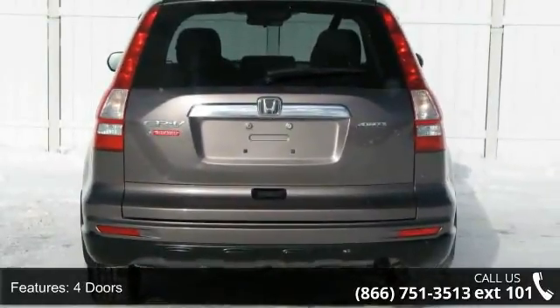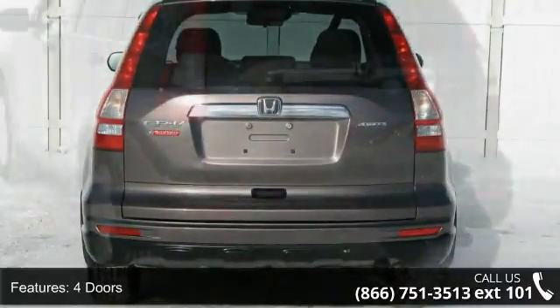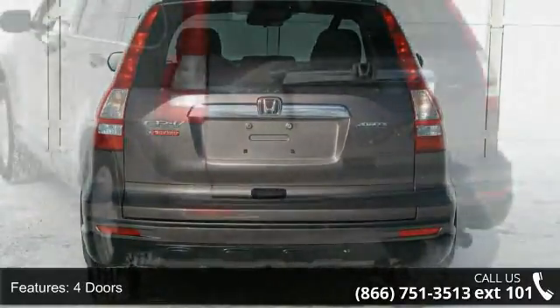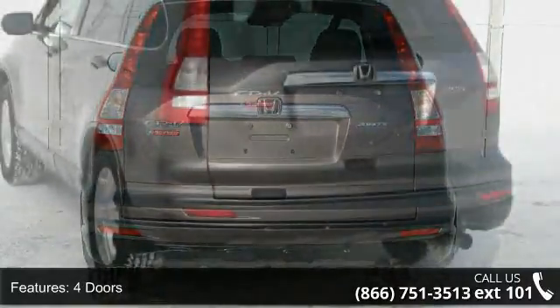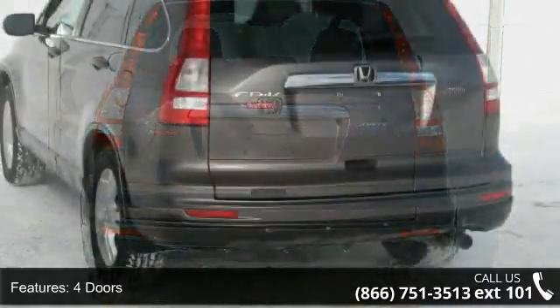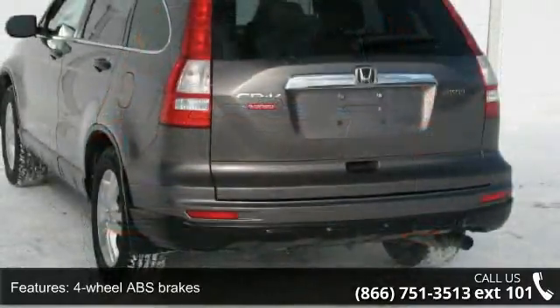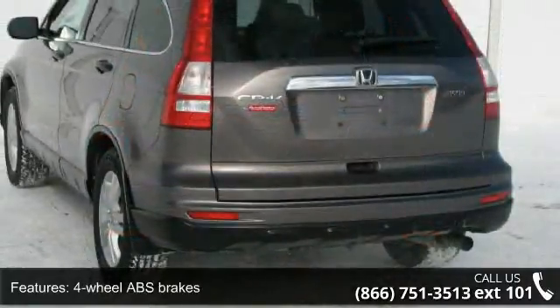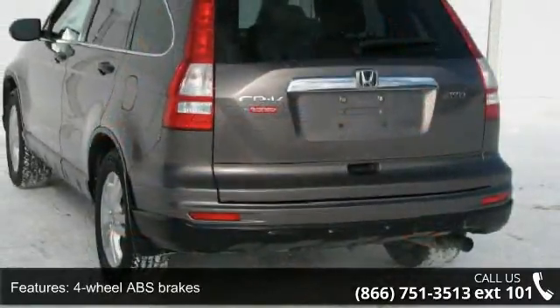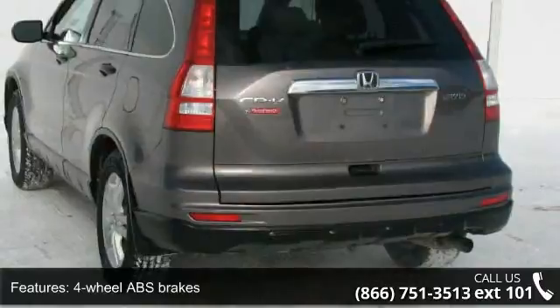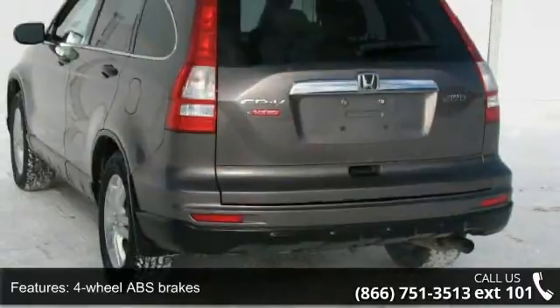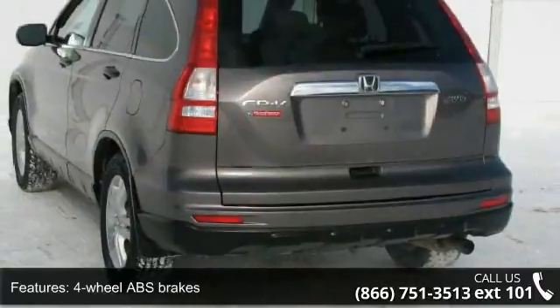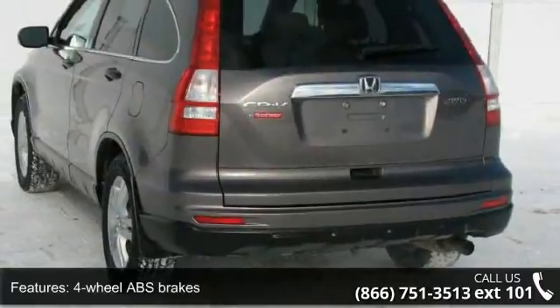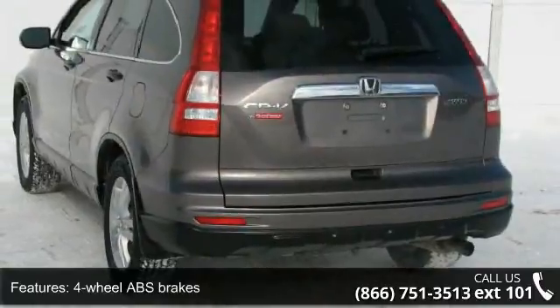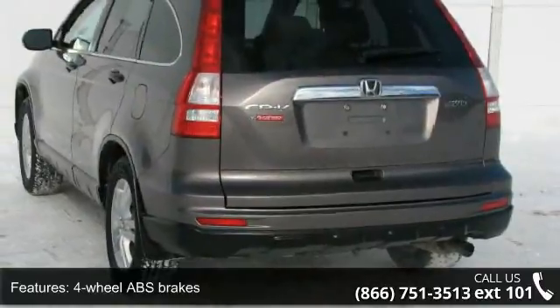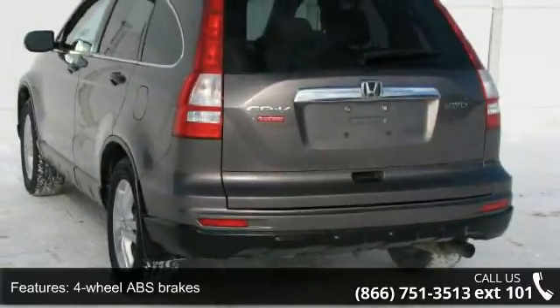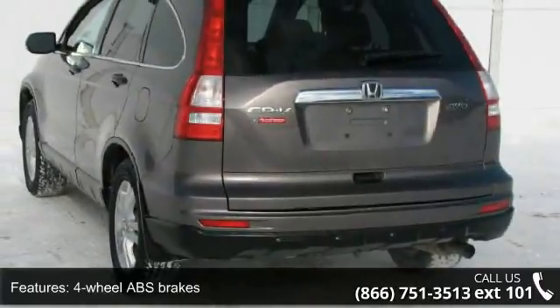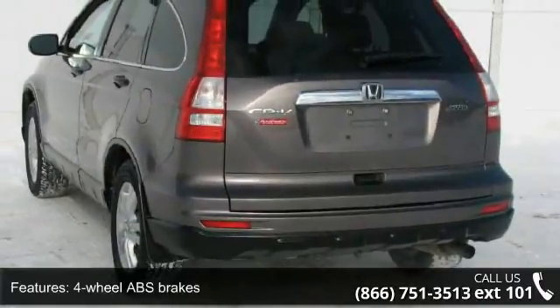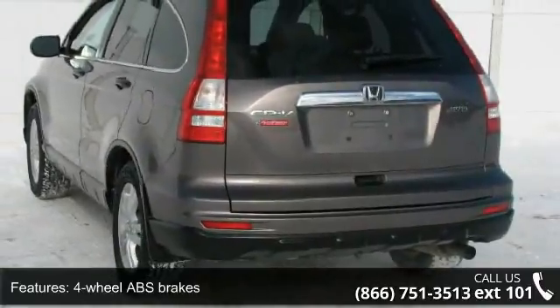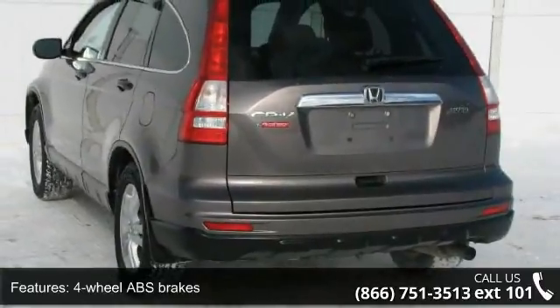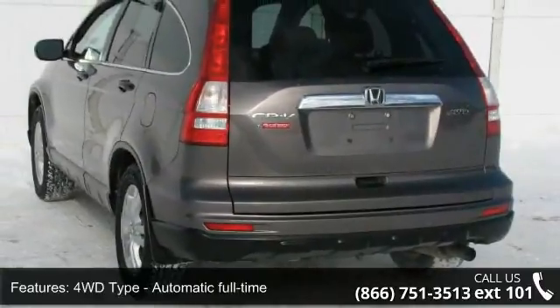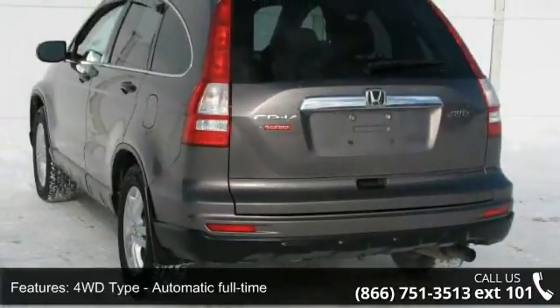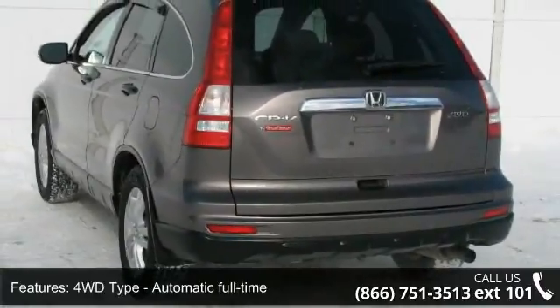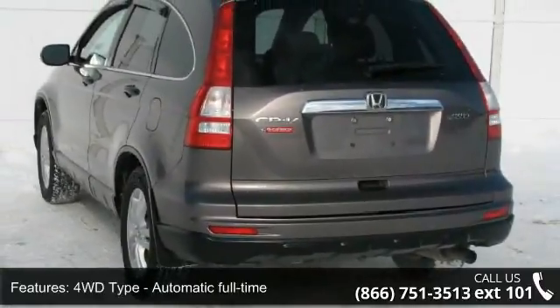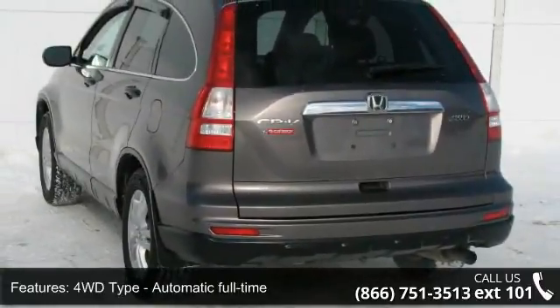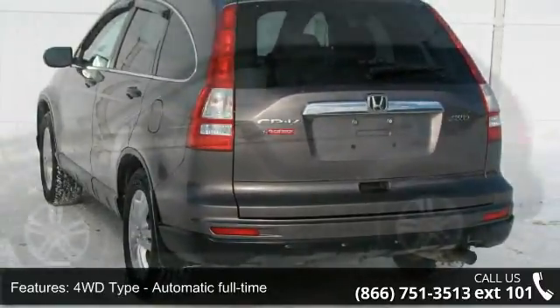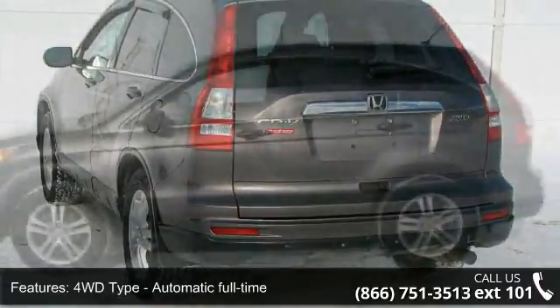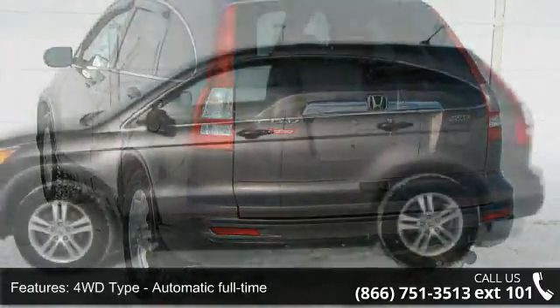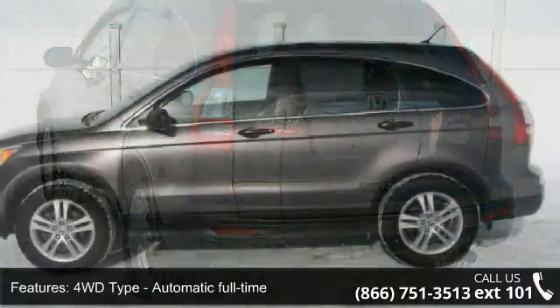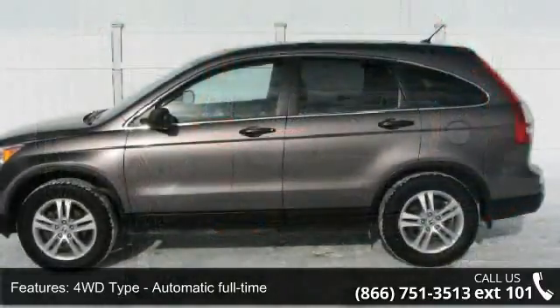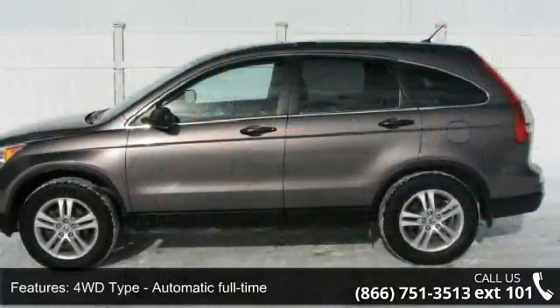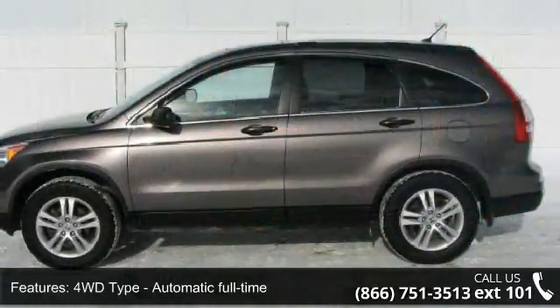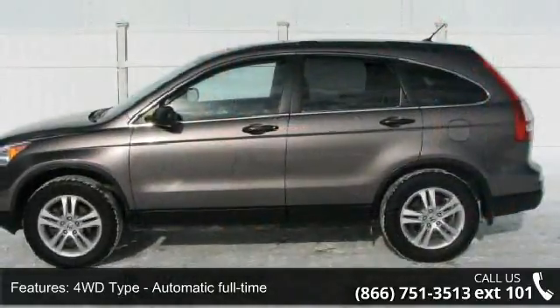Audio controls on steering wheel, automatic transmission, chrome grille, clock, and radio display and compass.